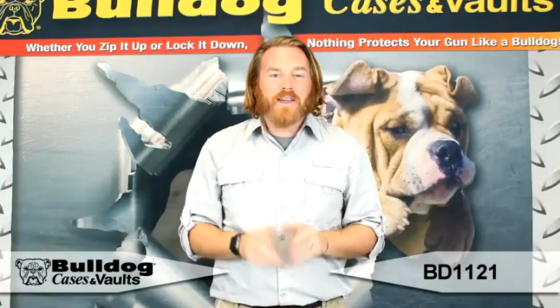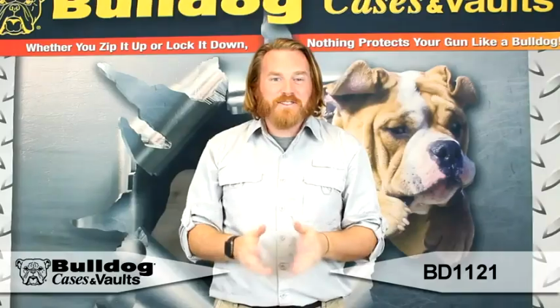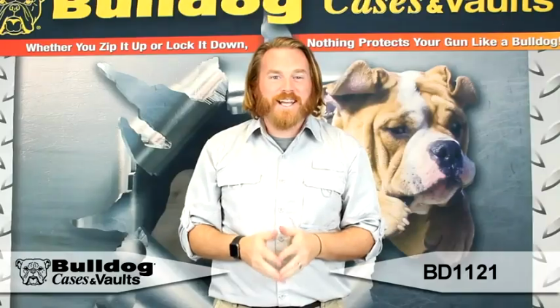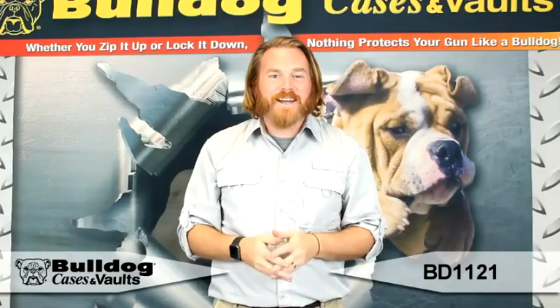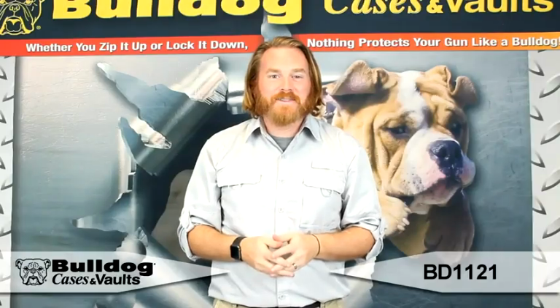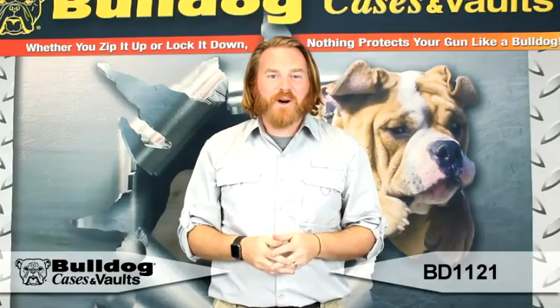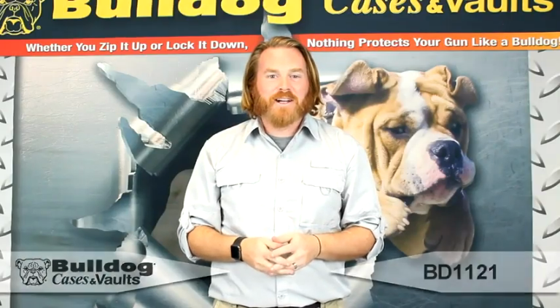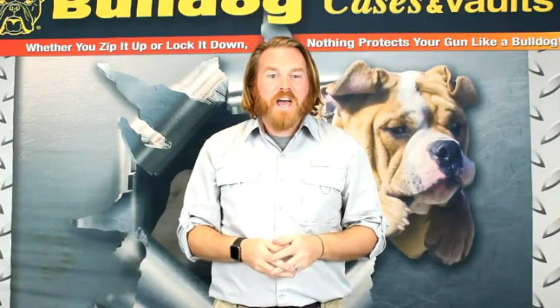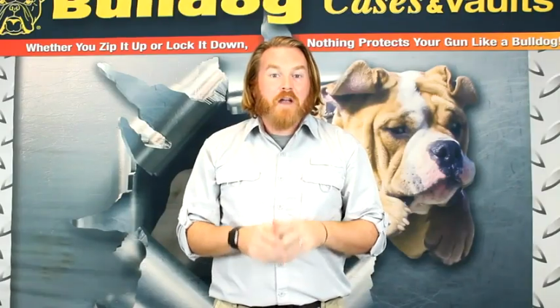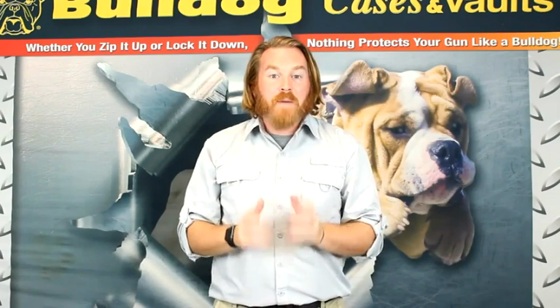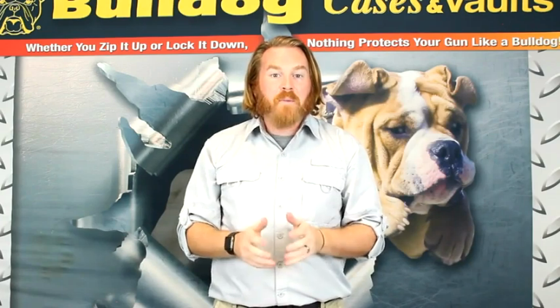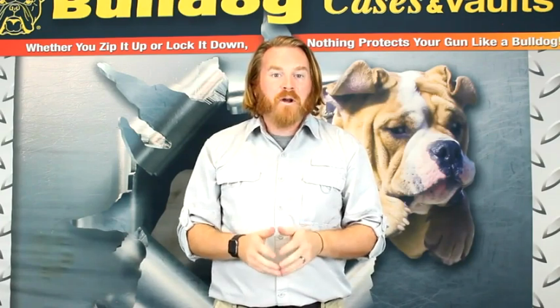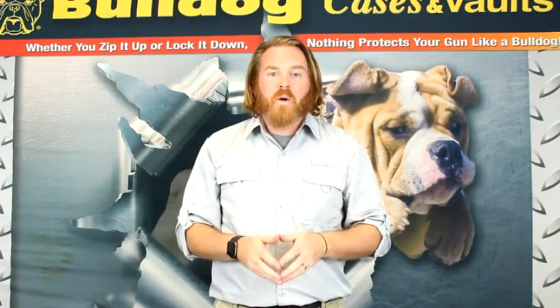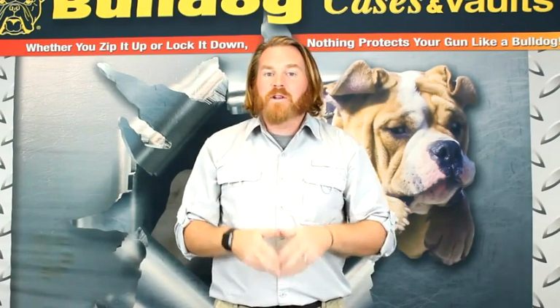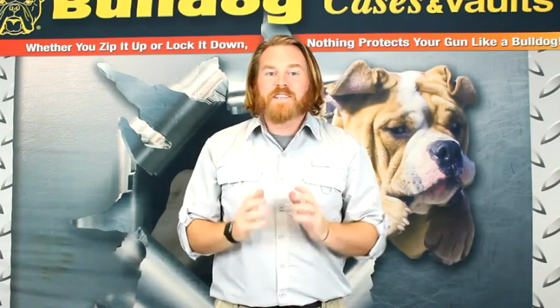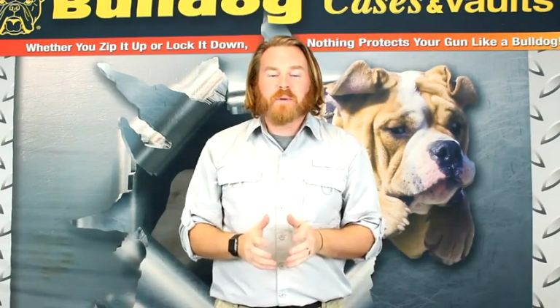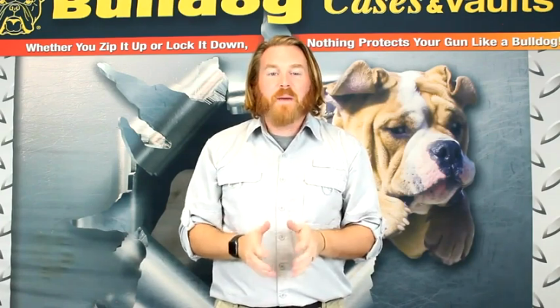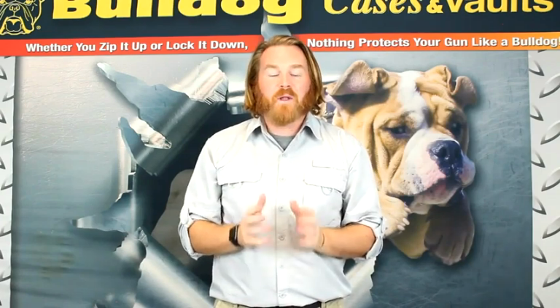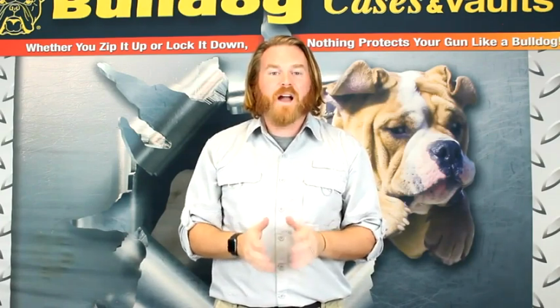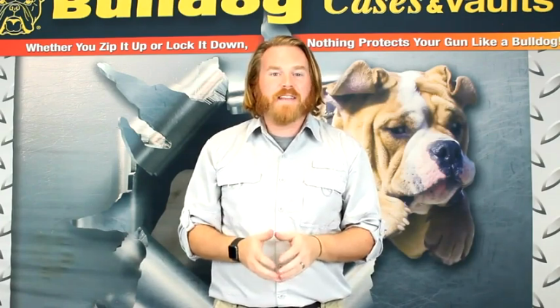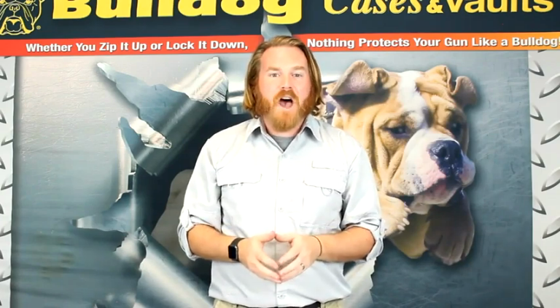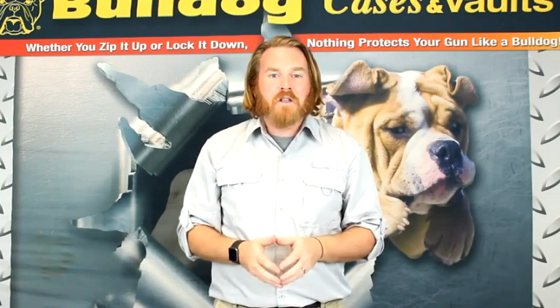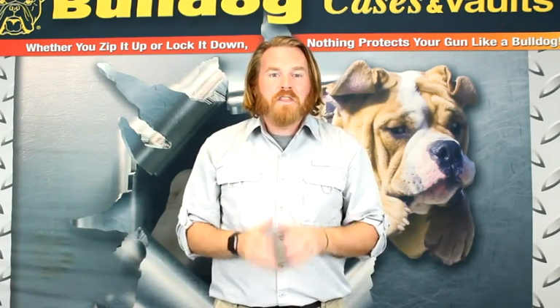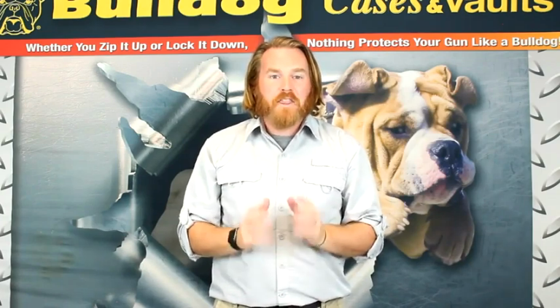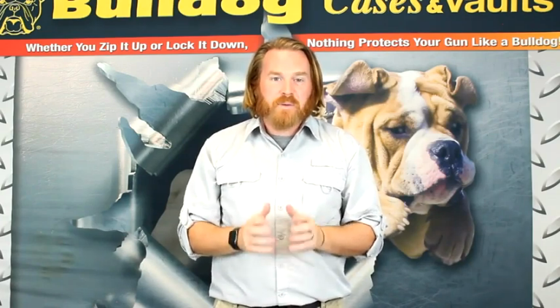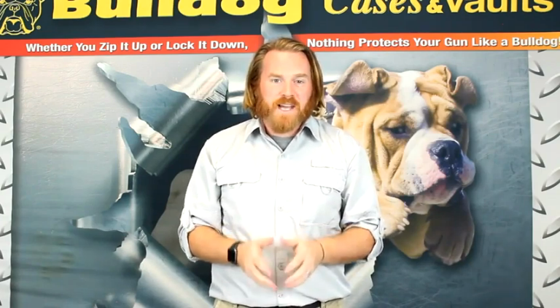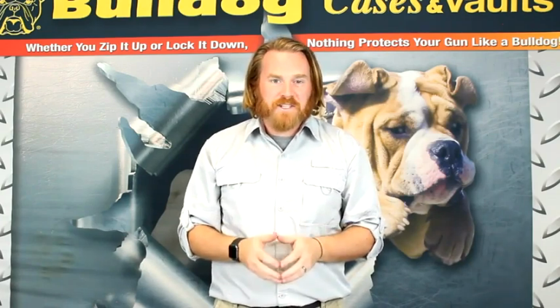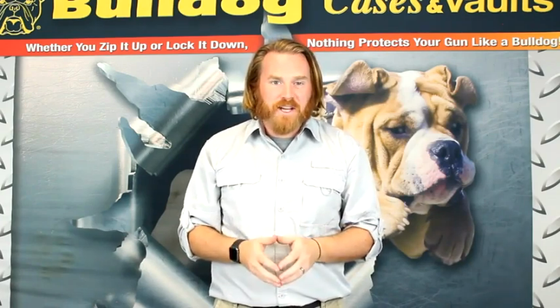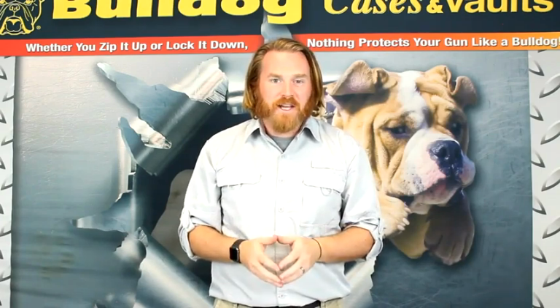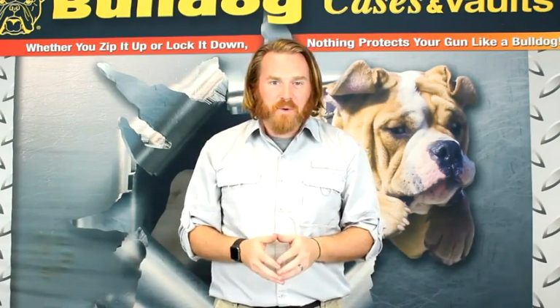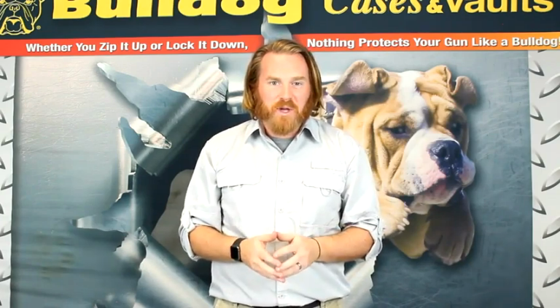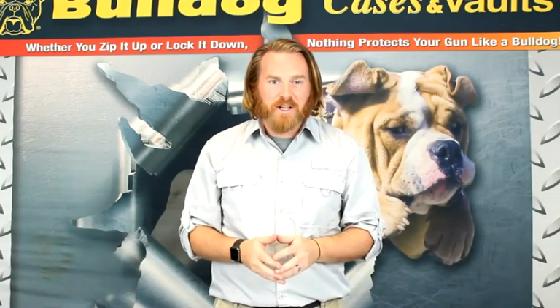Thanks for checking out this product. And remember, whether you zip it up or lock it down, nothing protects your gun like a Bulldog.